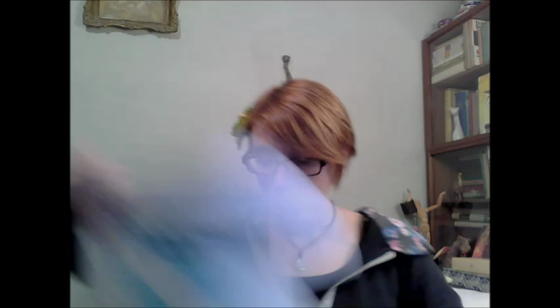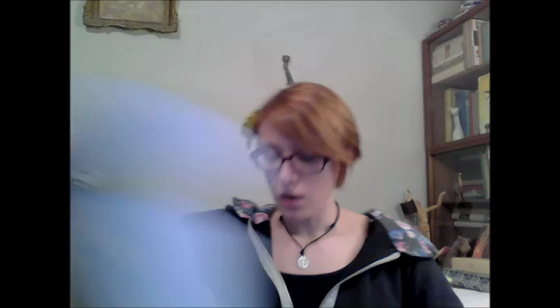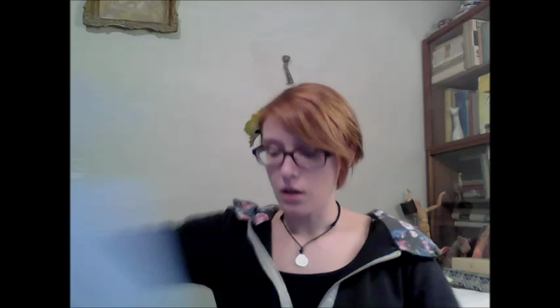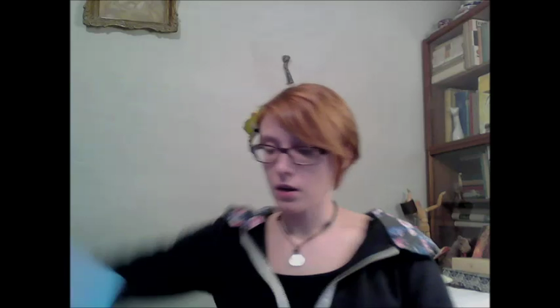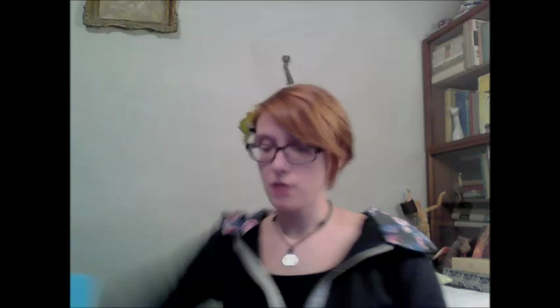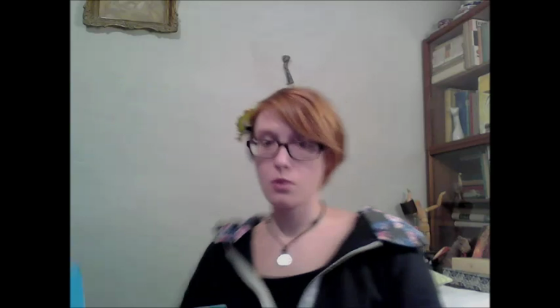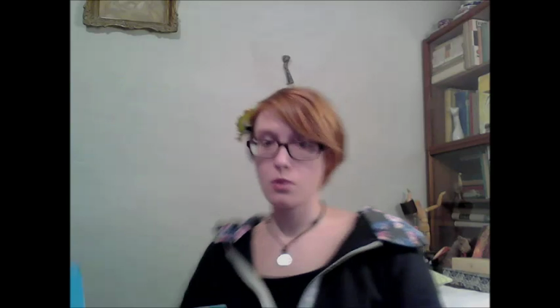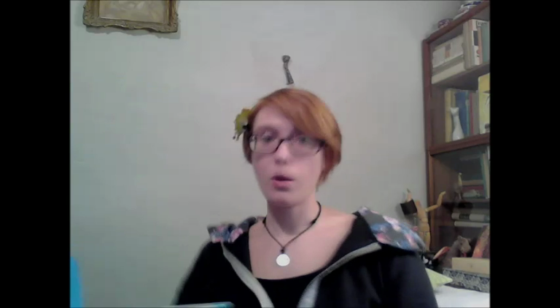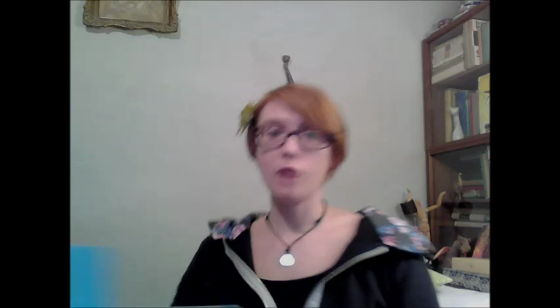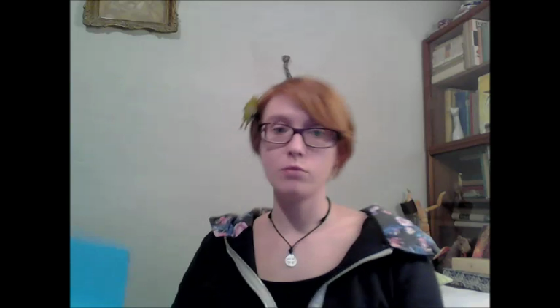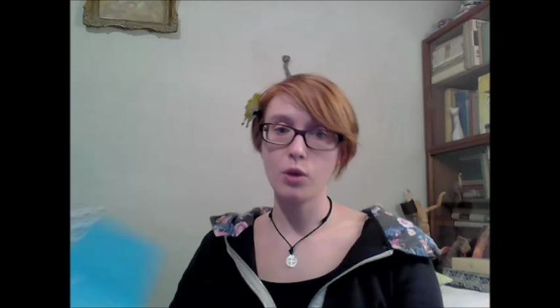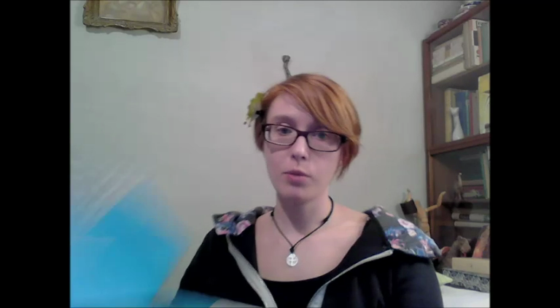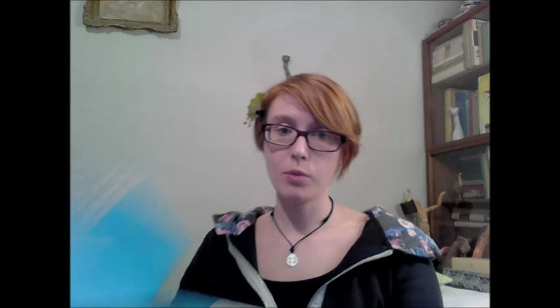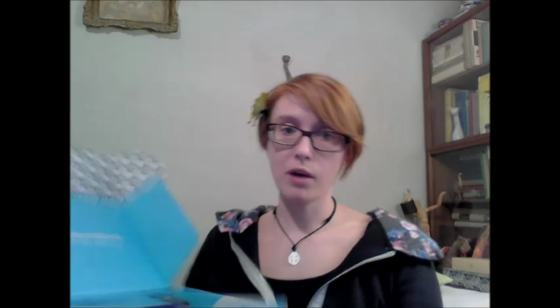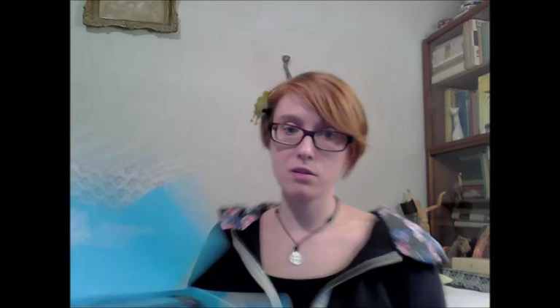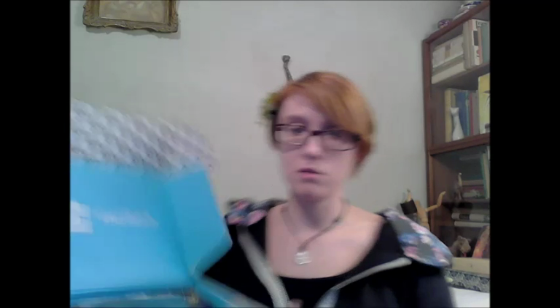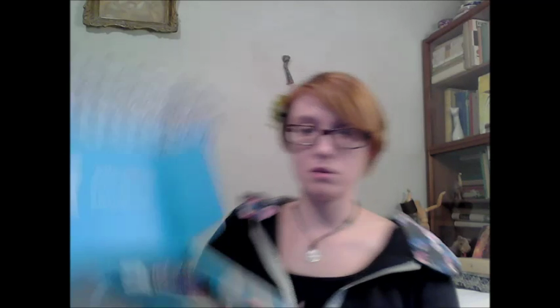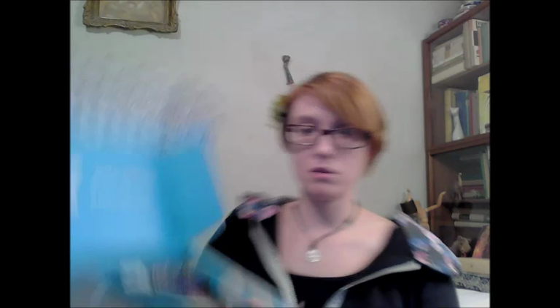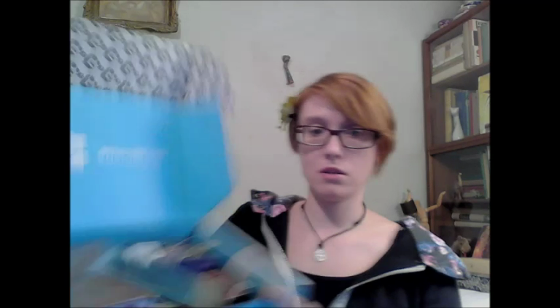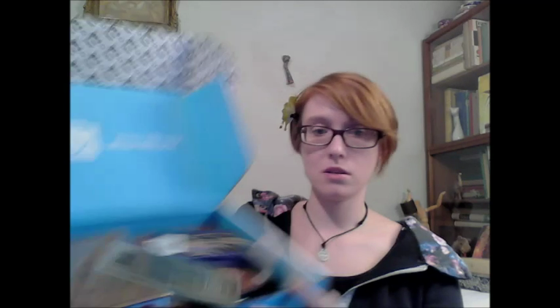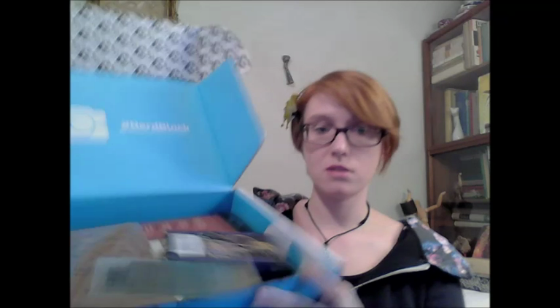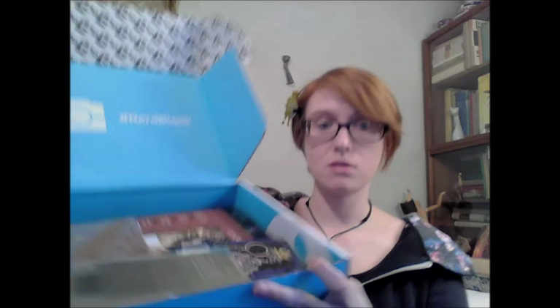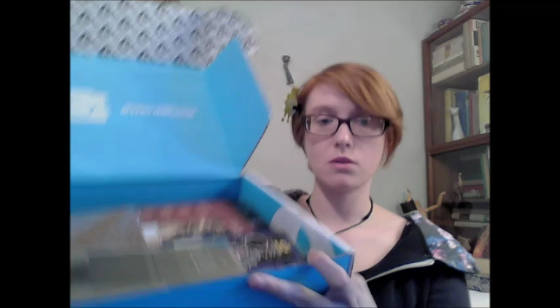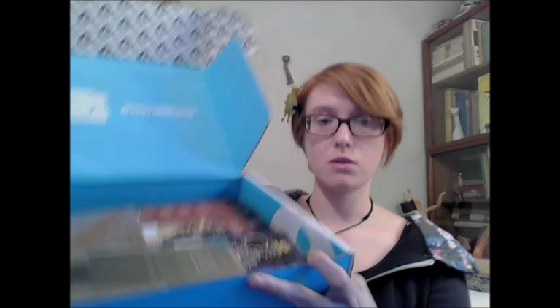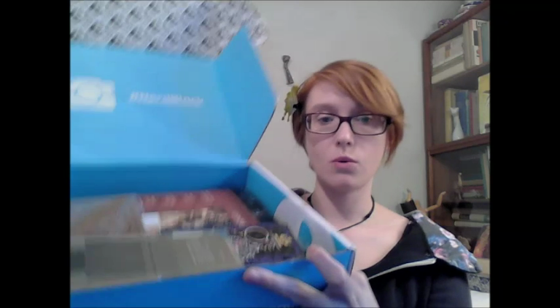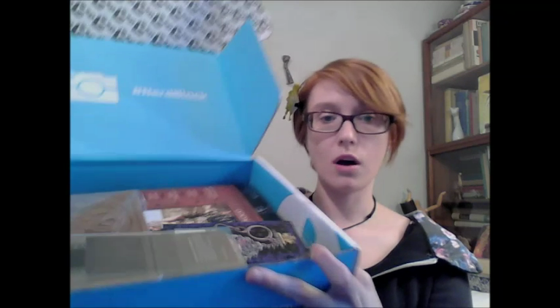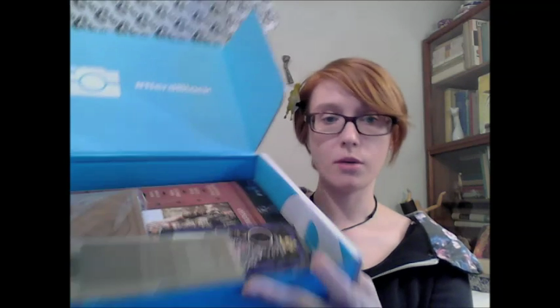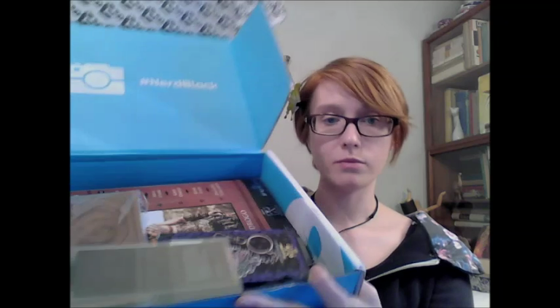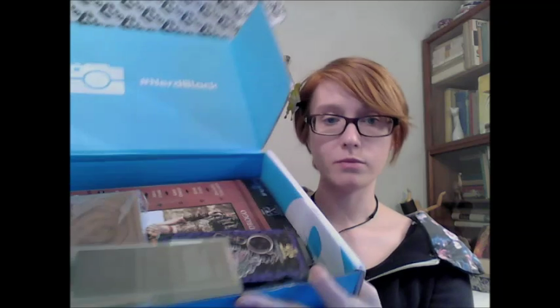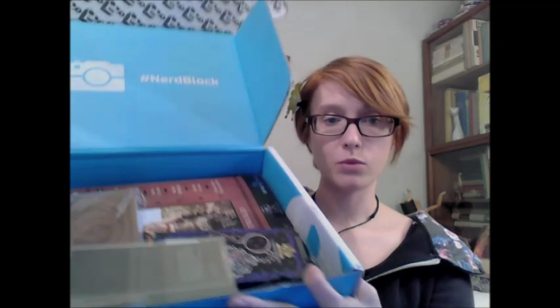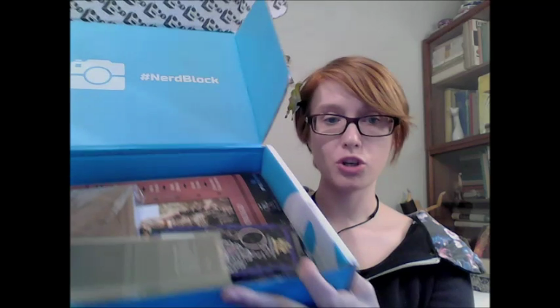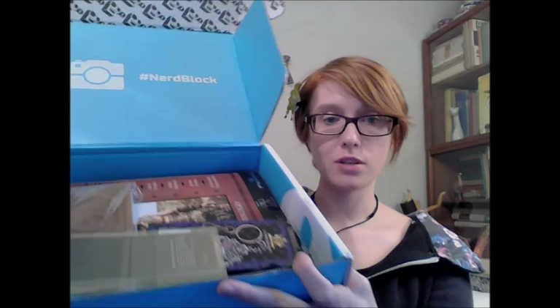Okay, so when you open the box, this is what you're going to see.